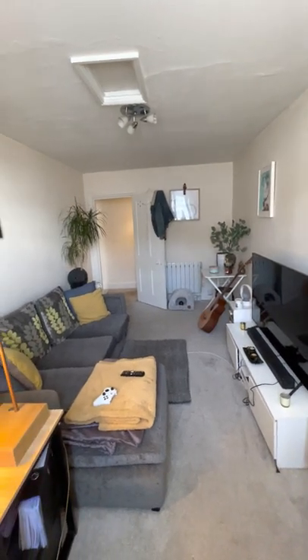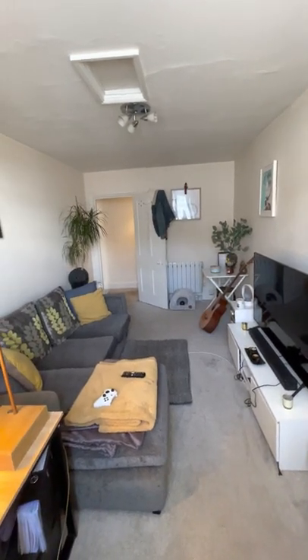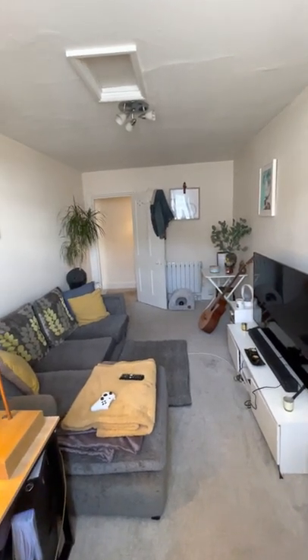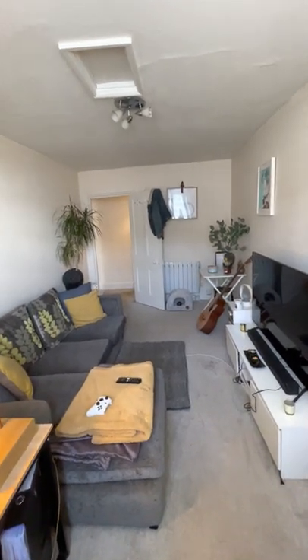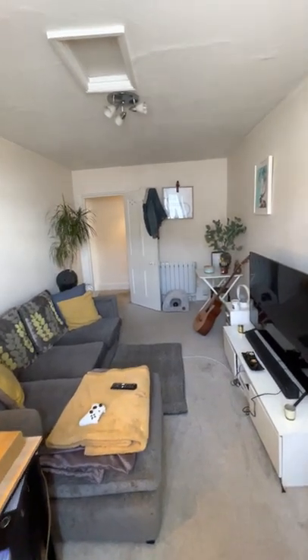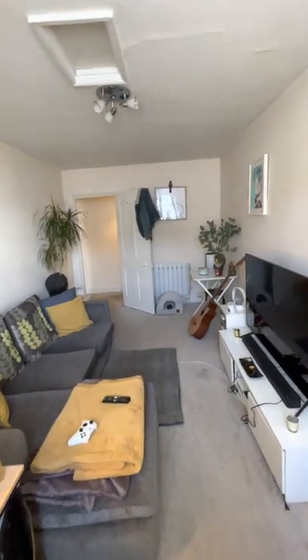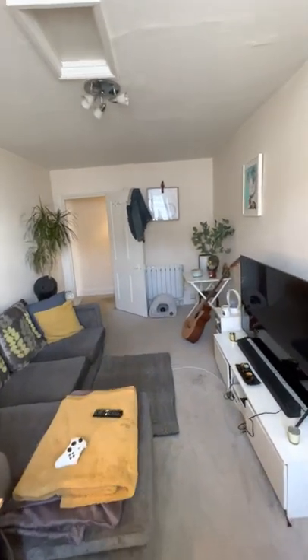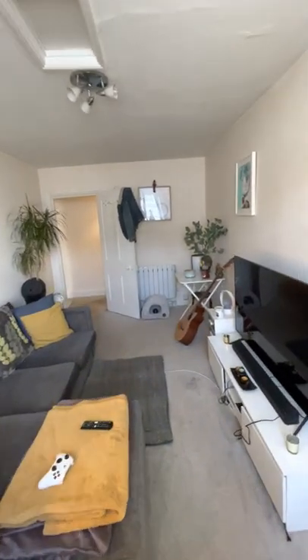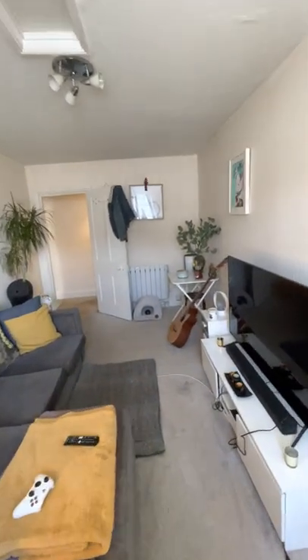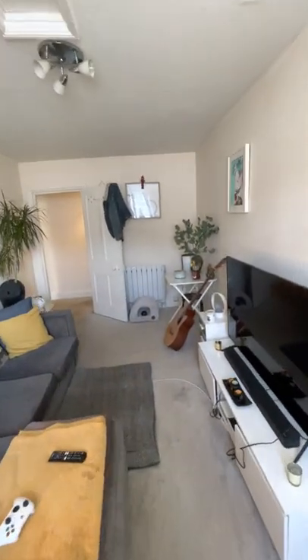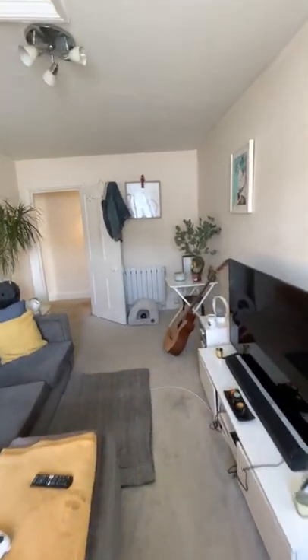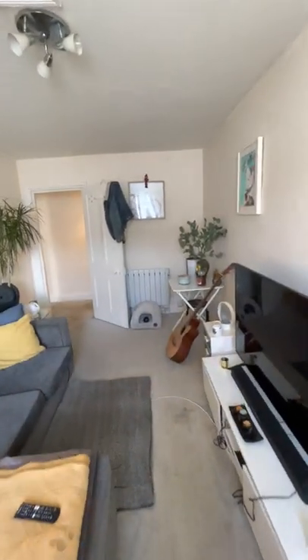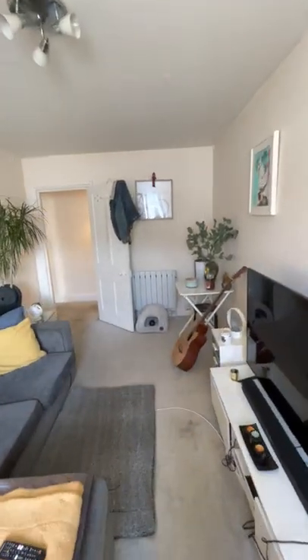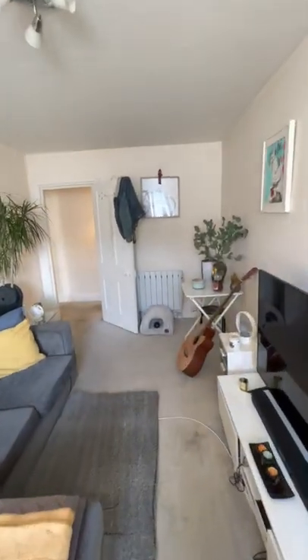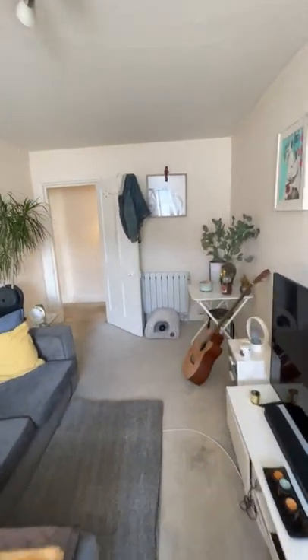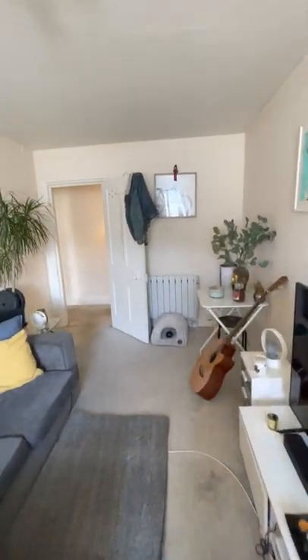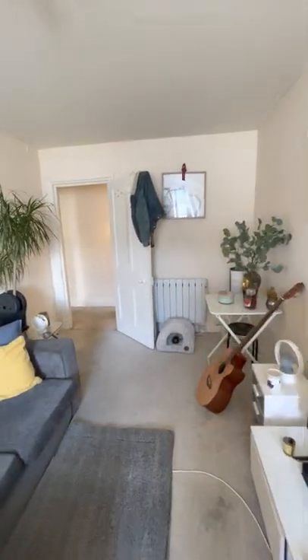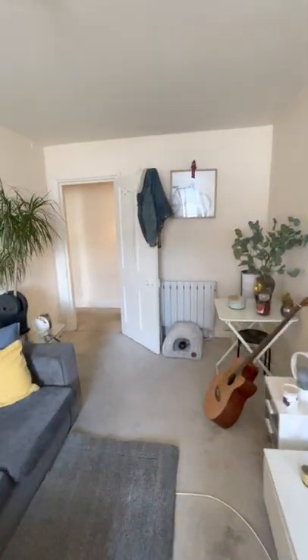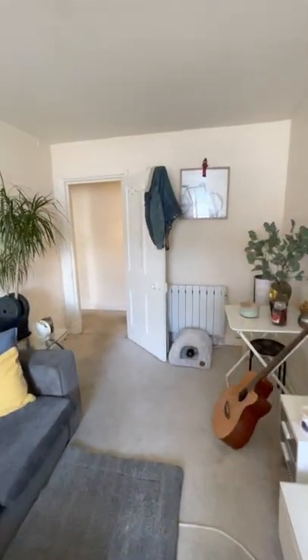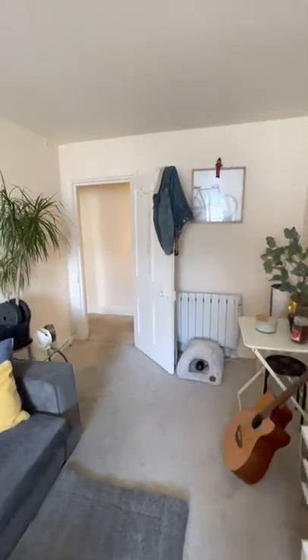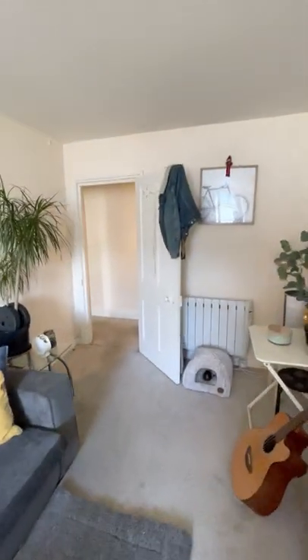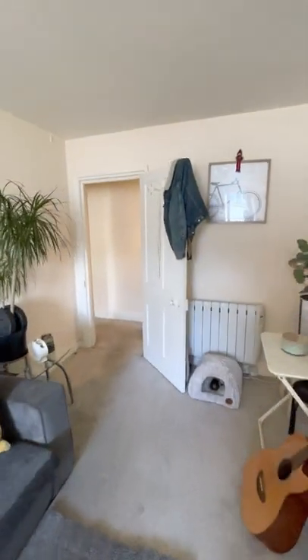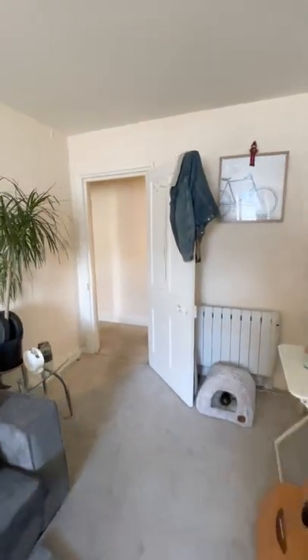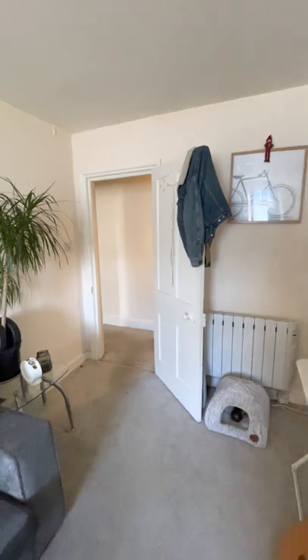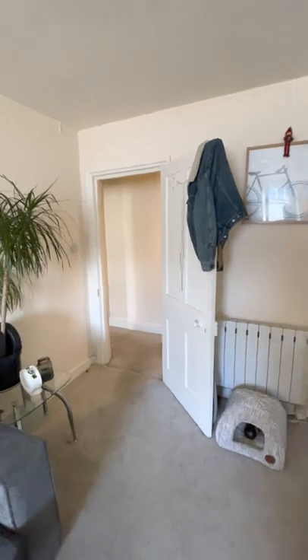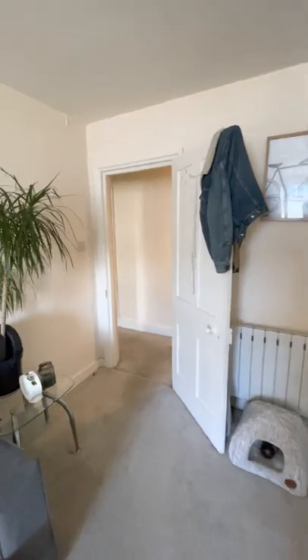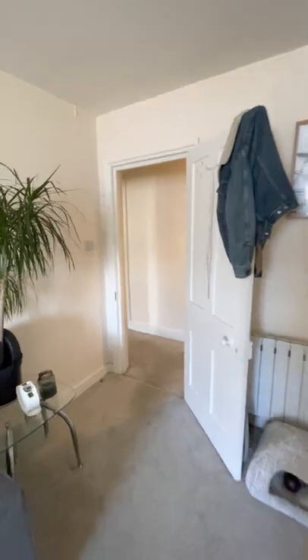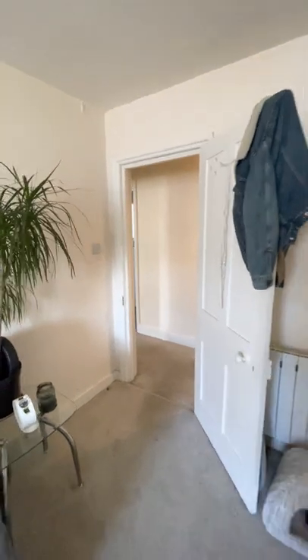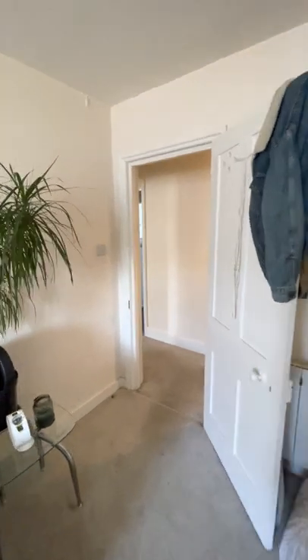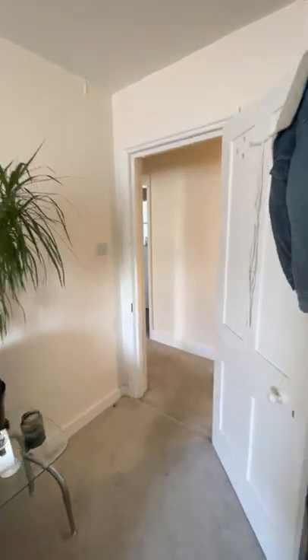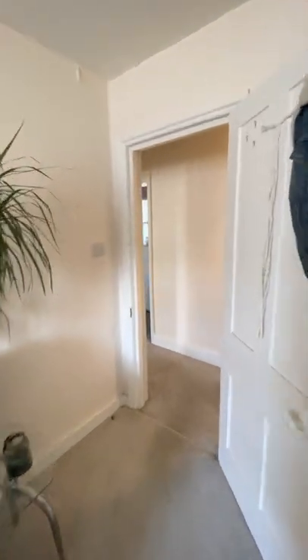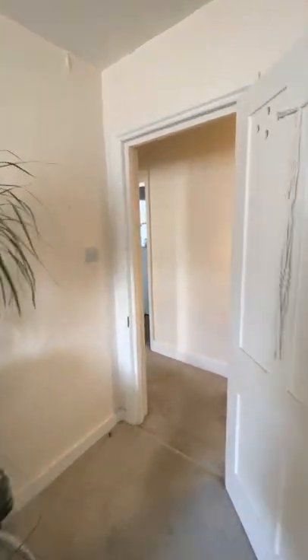Moving back out into the hallway, I'll take you to the bedroom next.